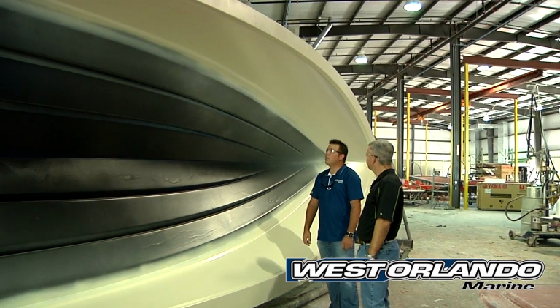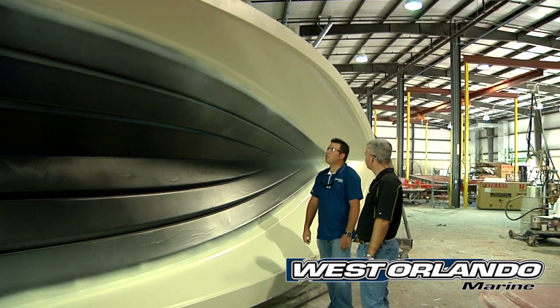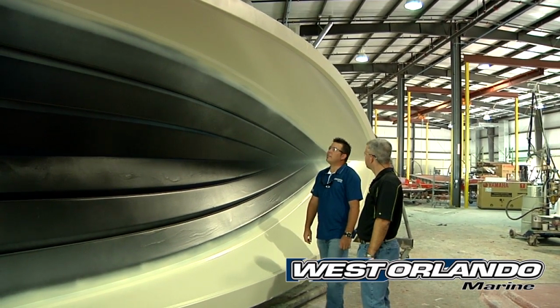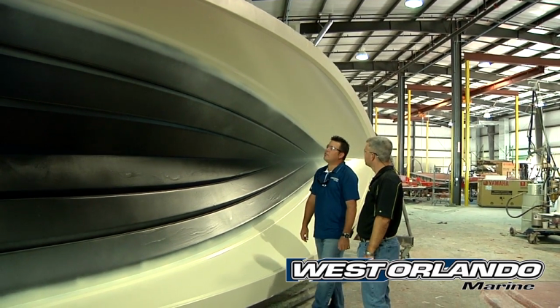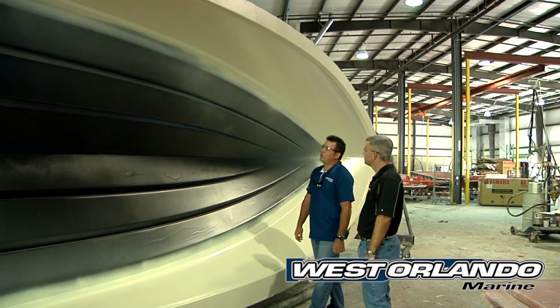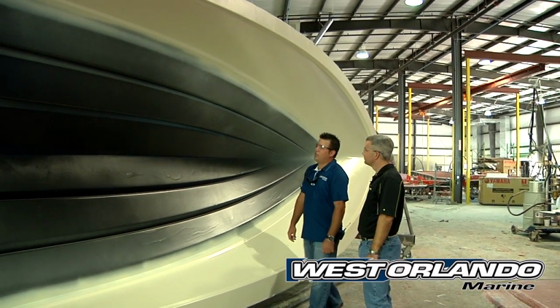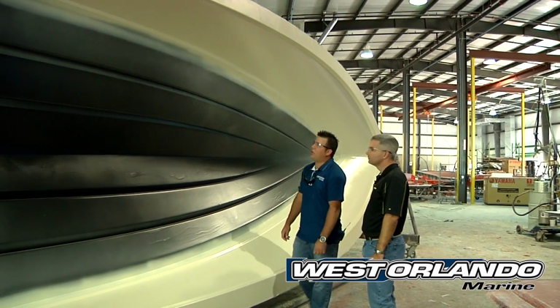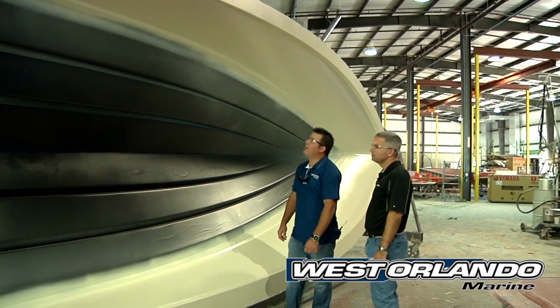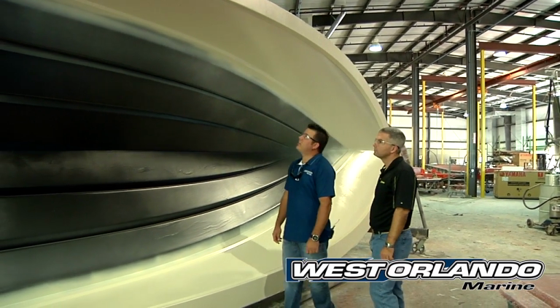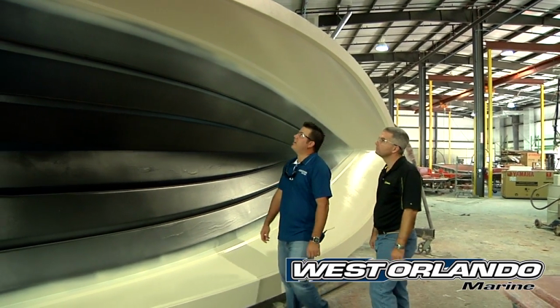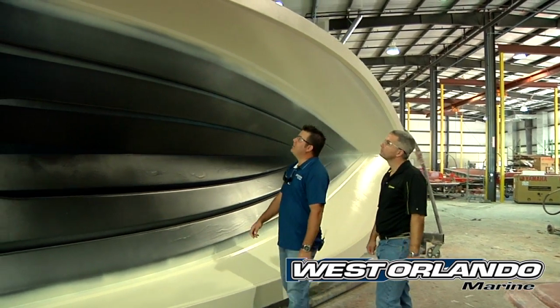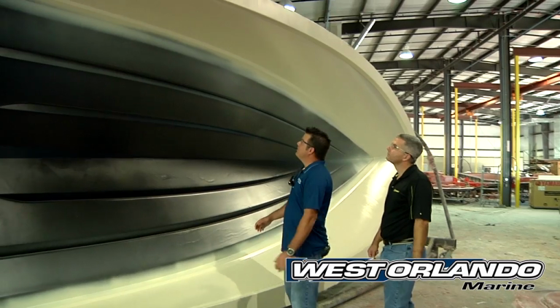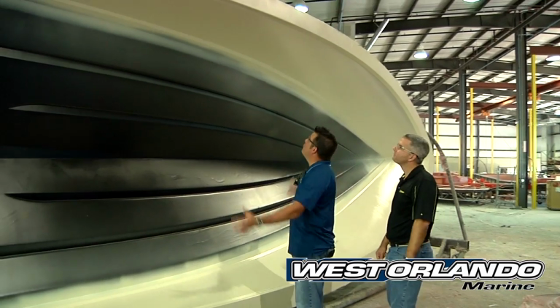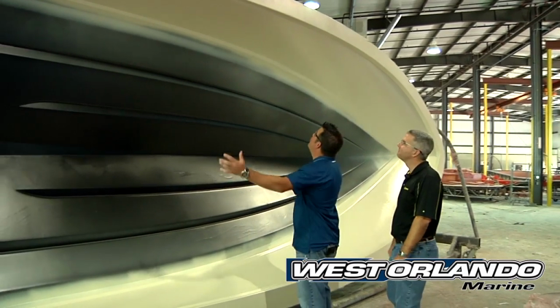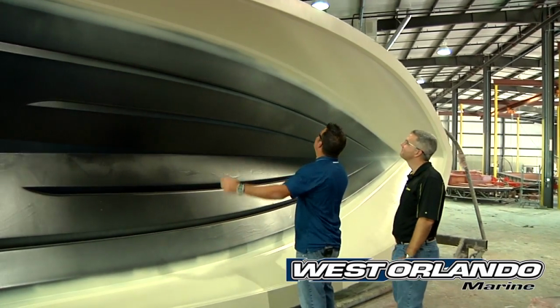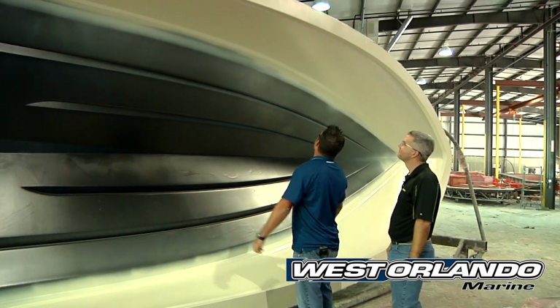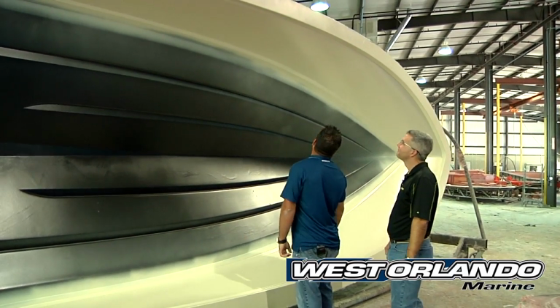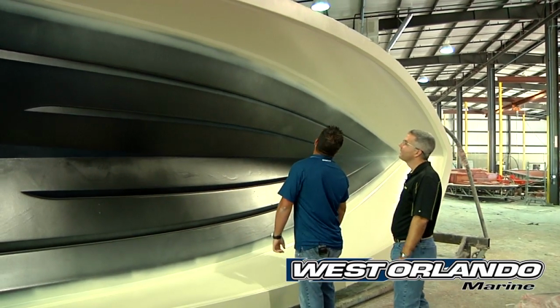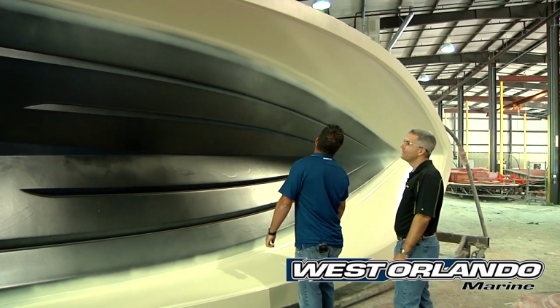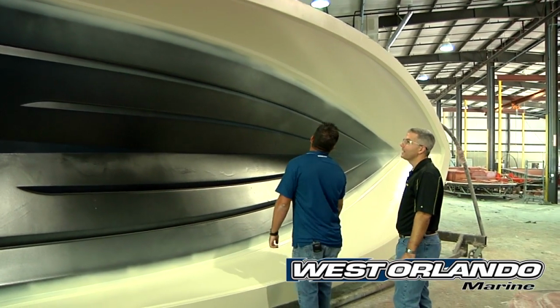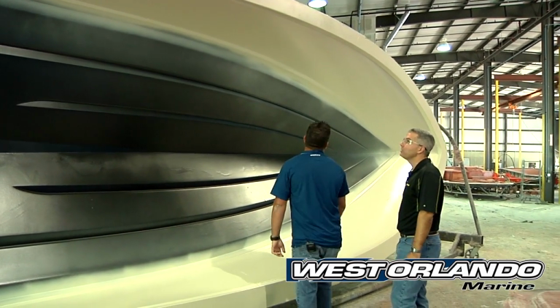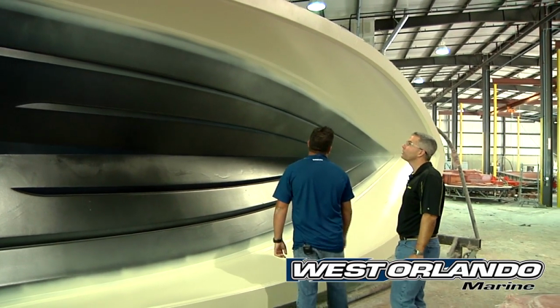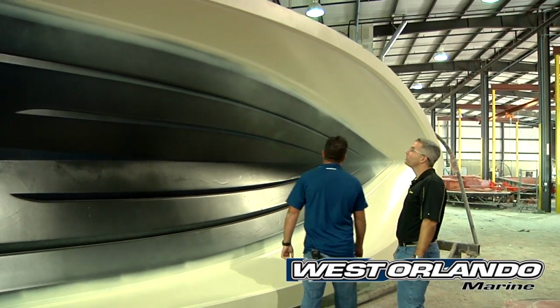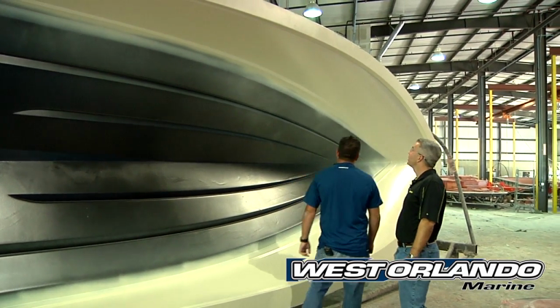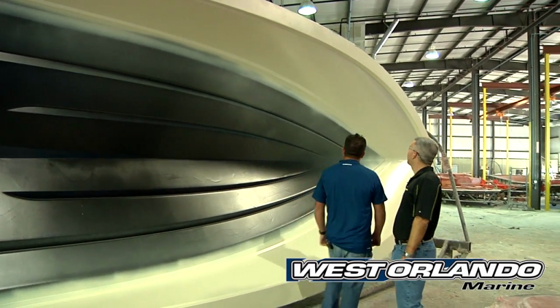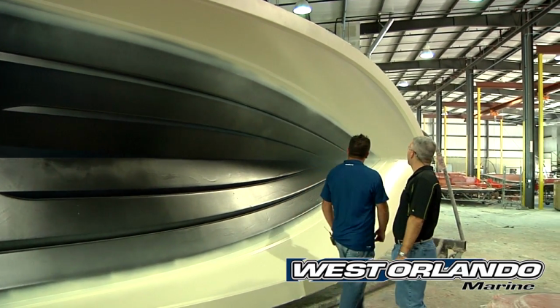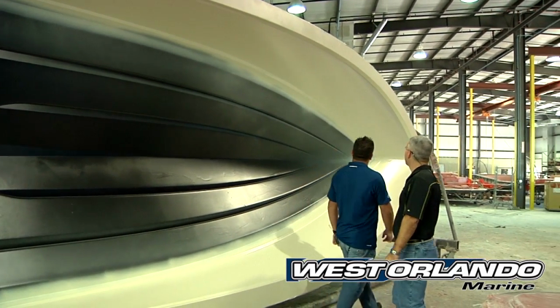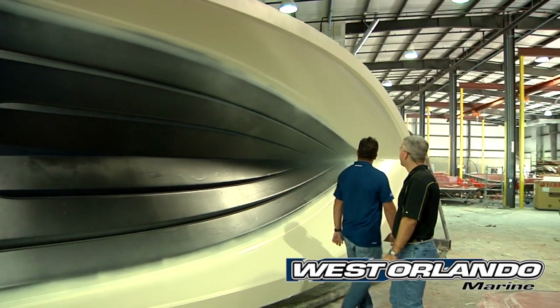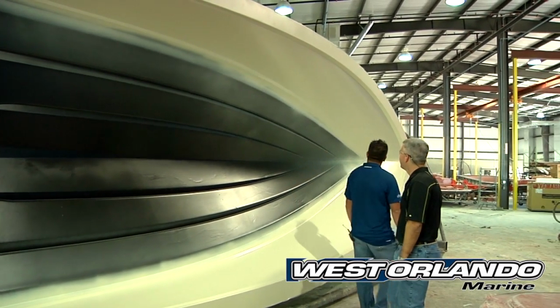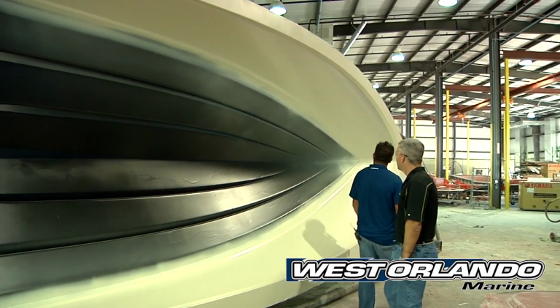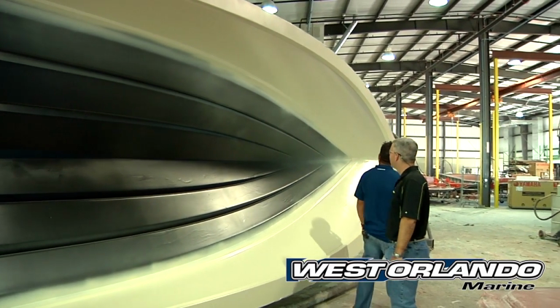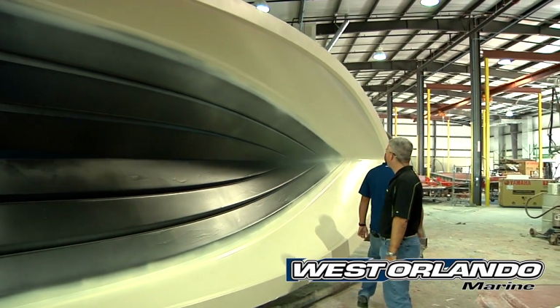This thing is absolutely giant sitting here. It's huge. Yeah, they do look a little bigger when they're in the mold form.